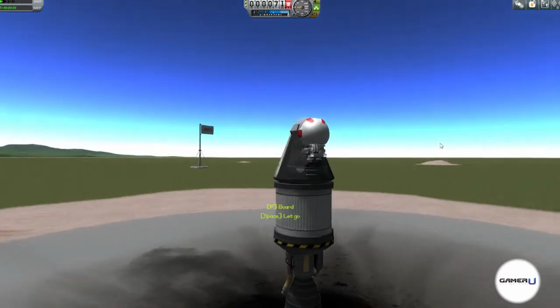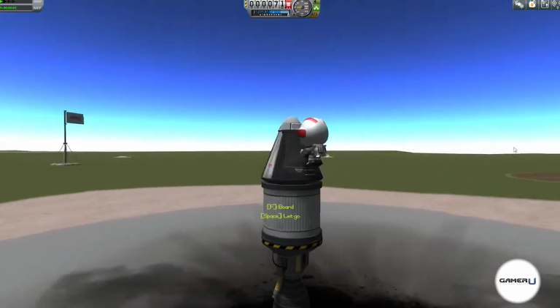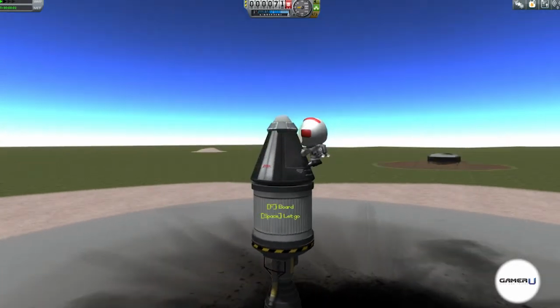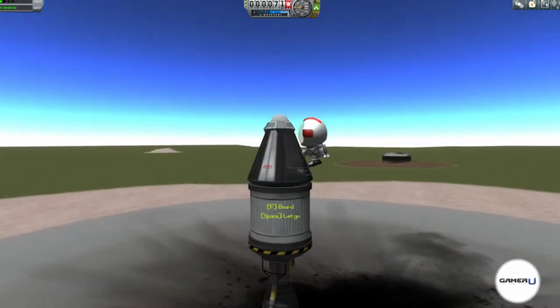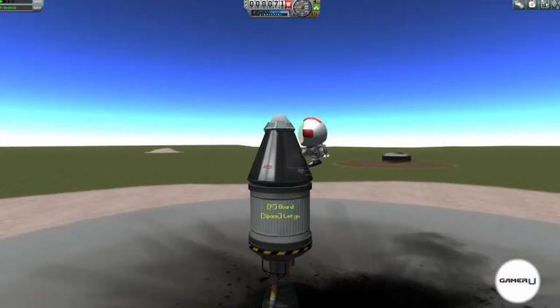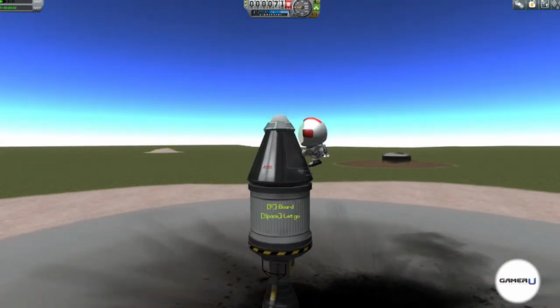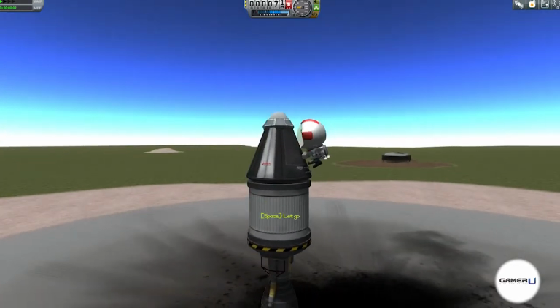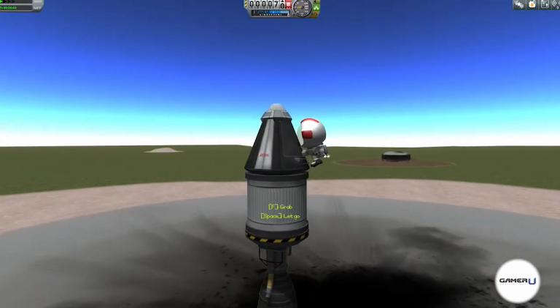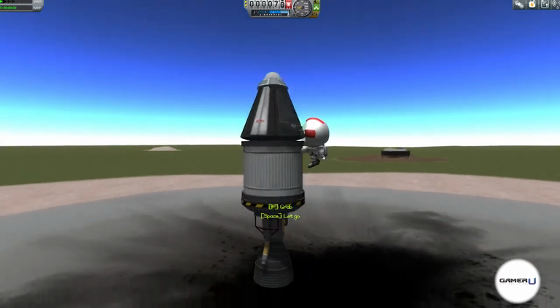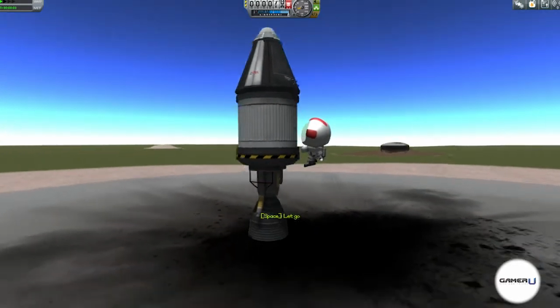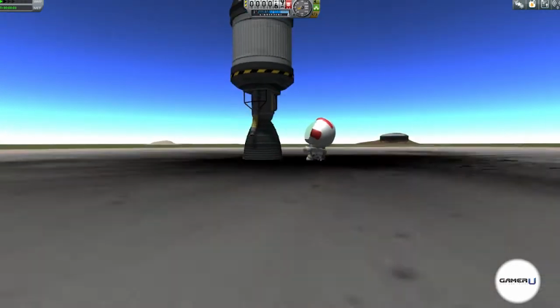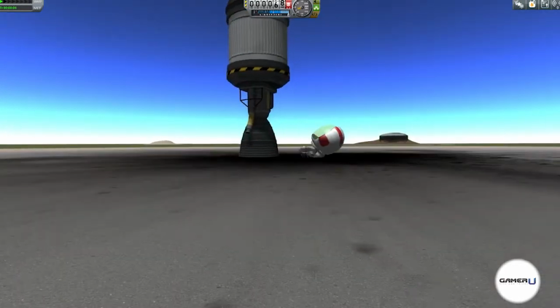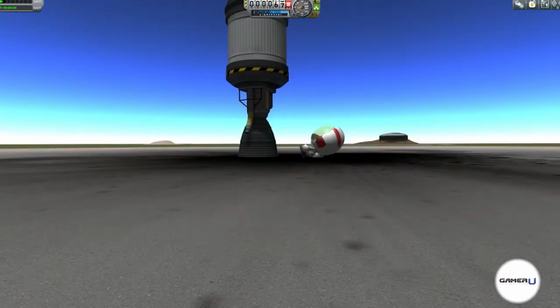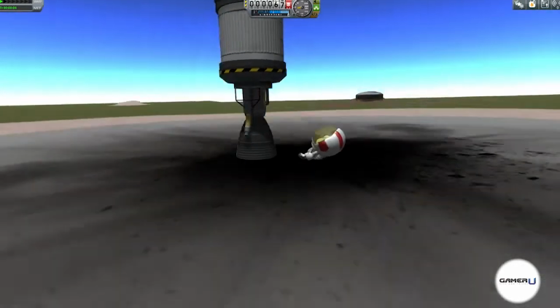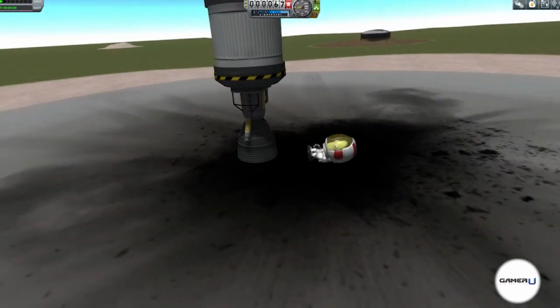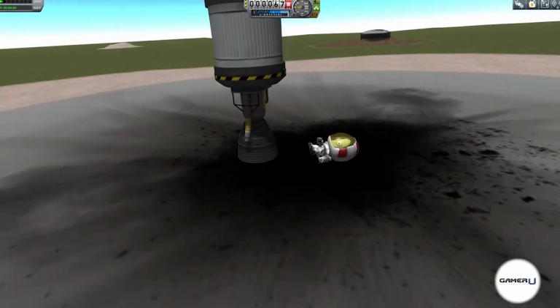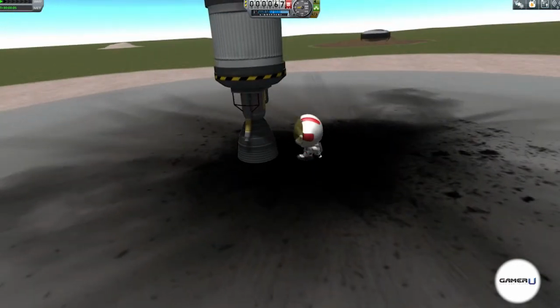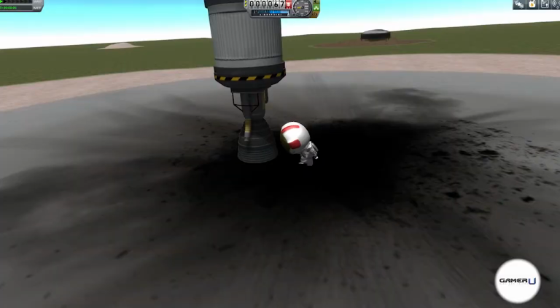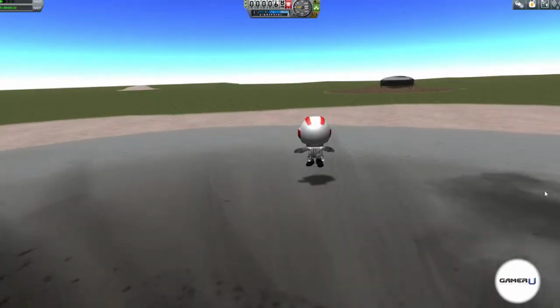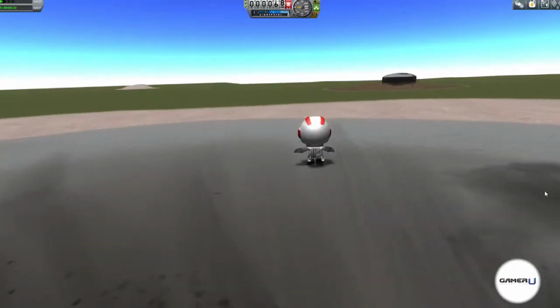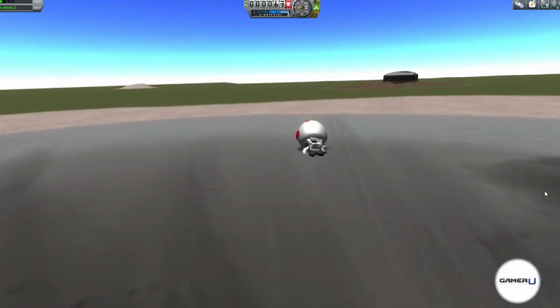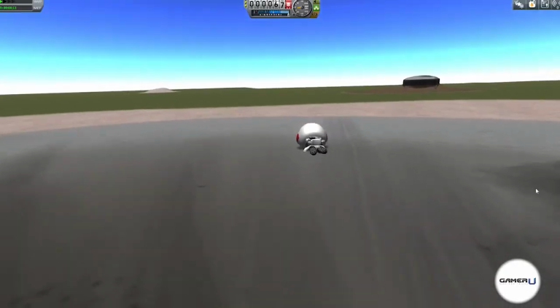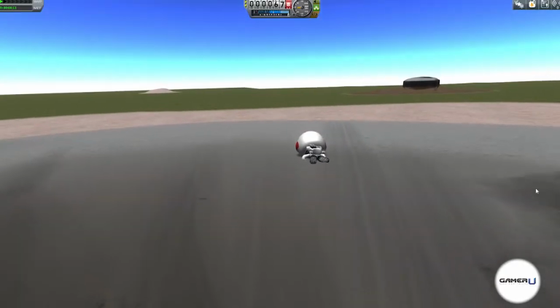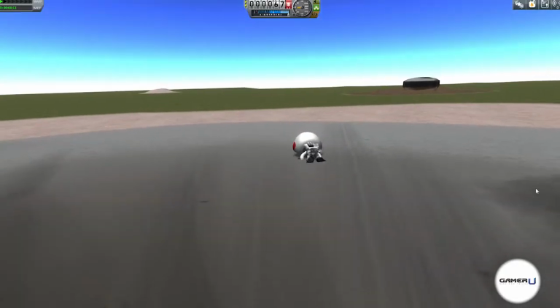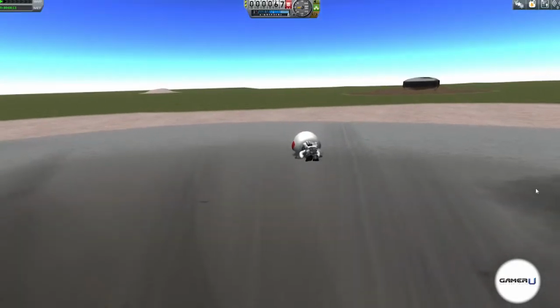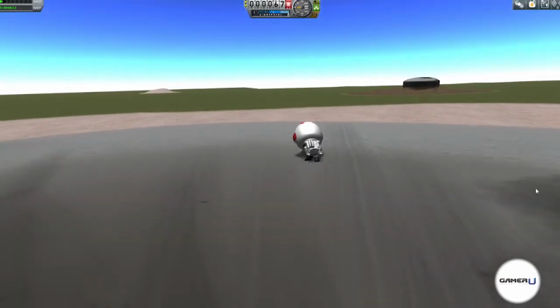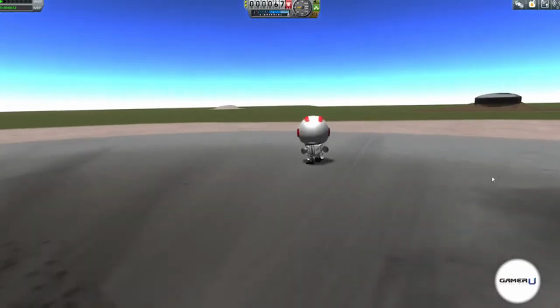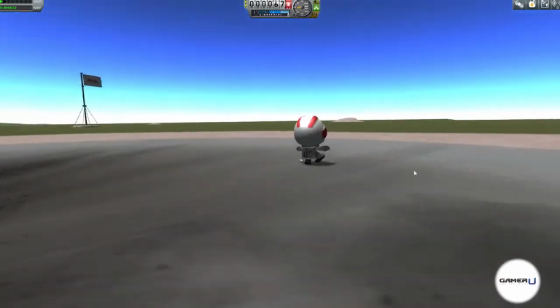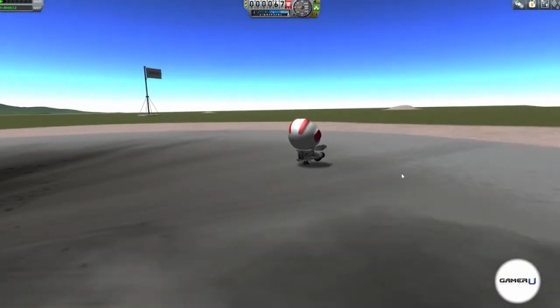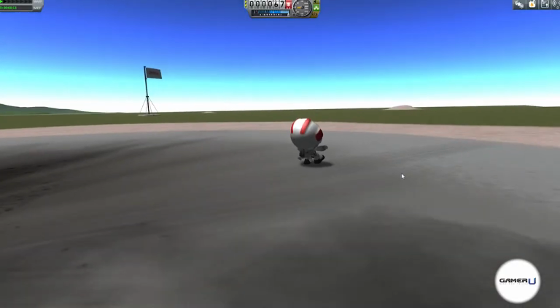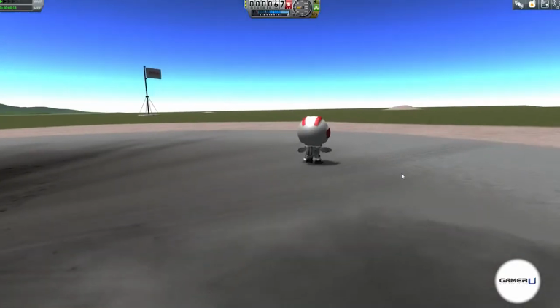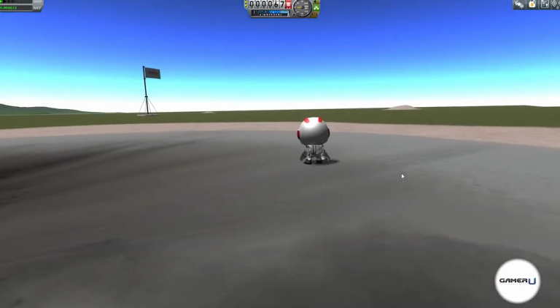You can do this in space as well, and use a jetpack to maneuver yourself around in zero gravity. Don't go too far though, or you'll end up separated from your ship.